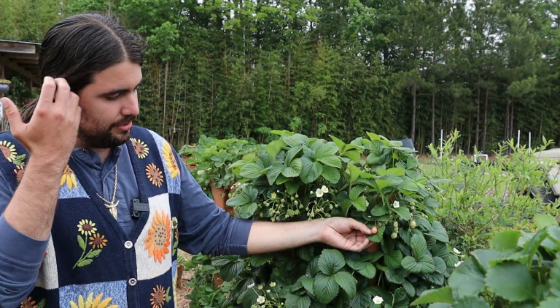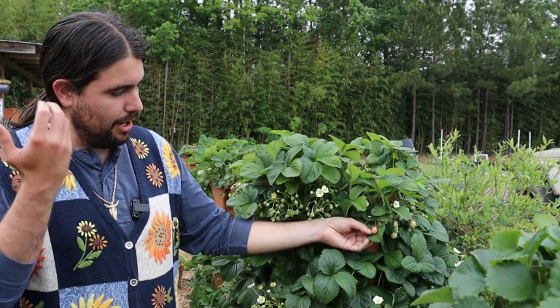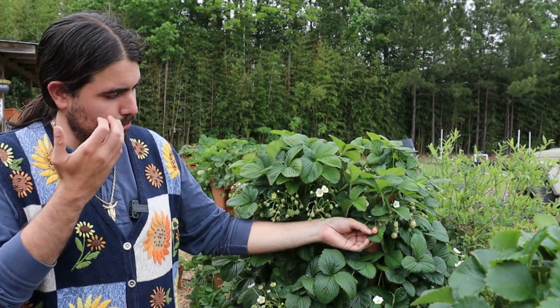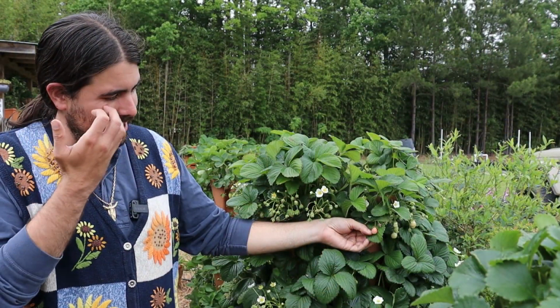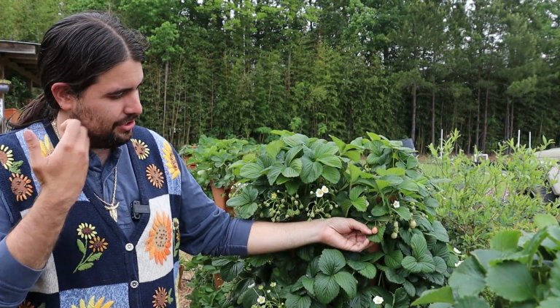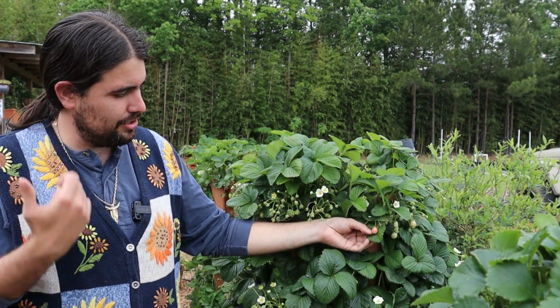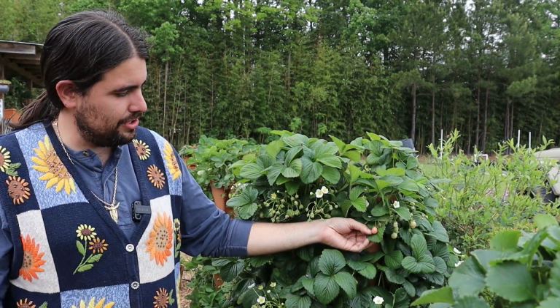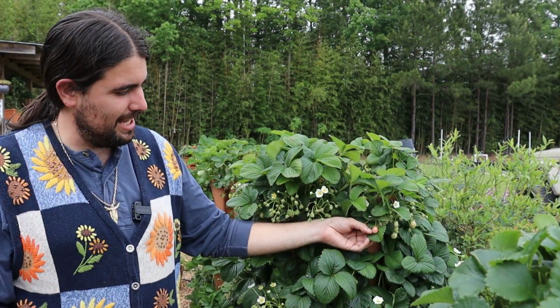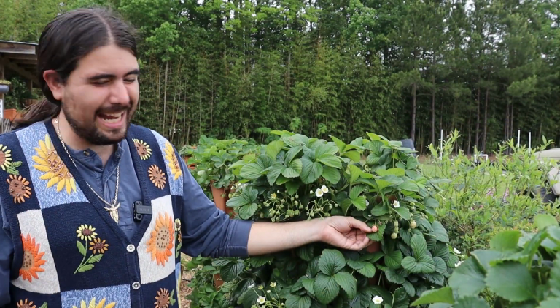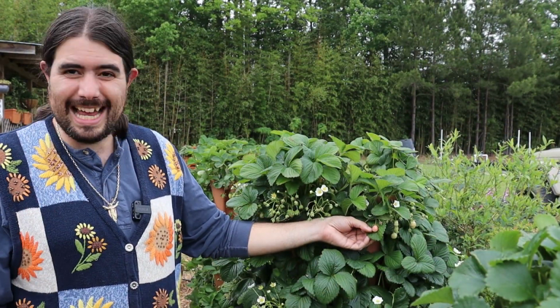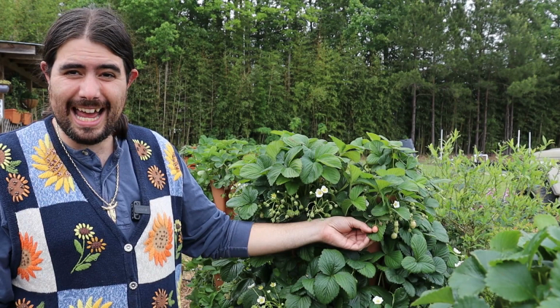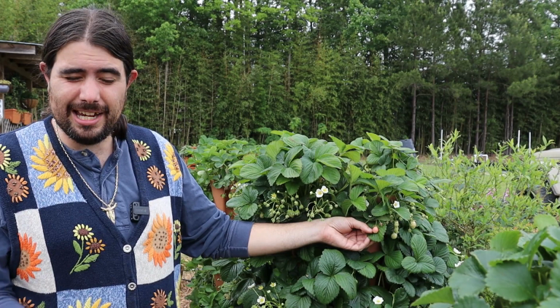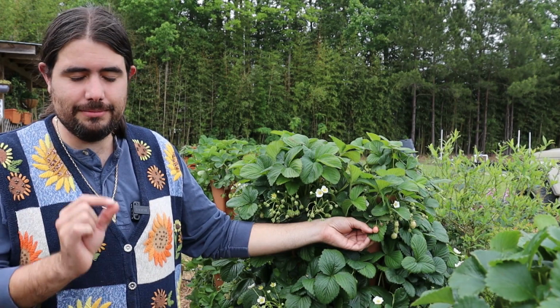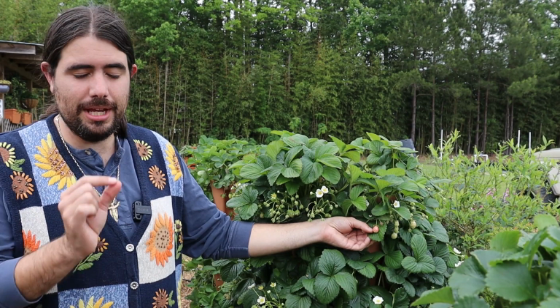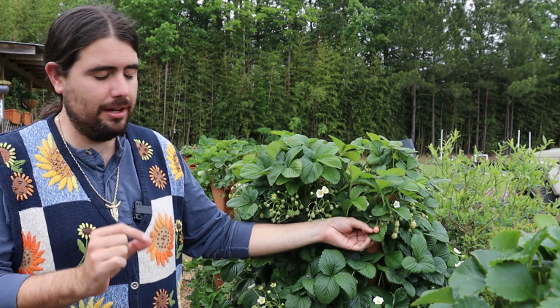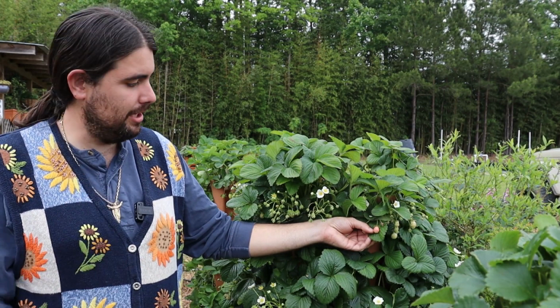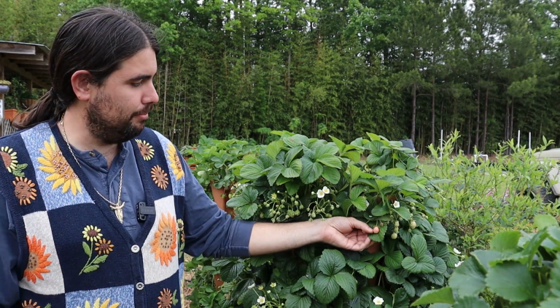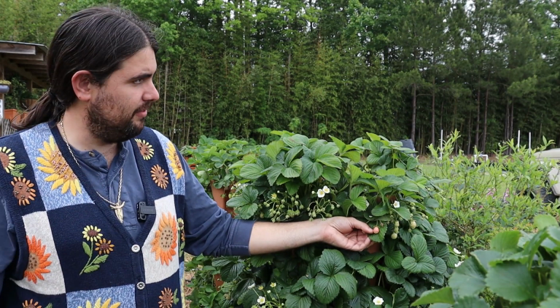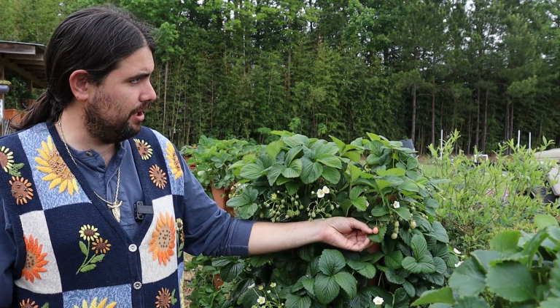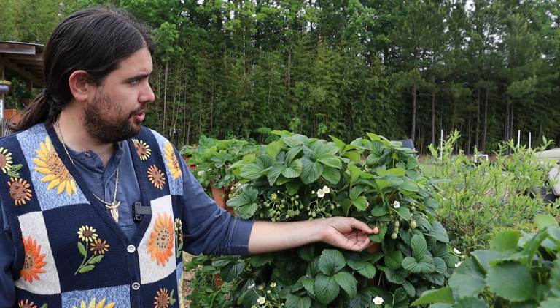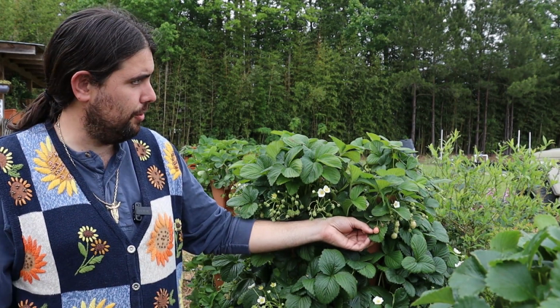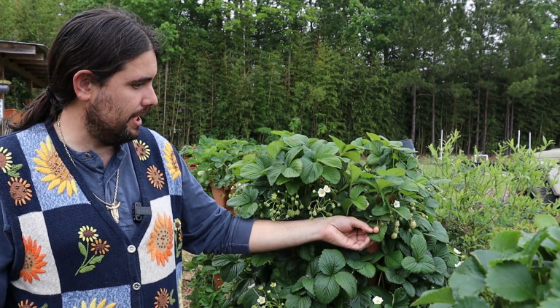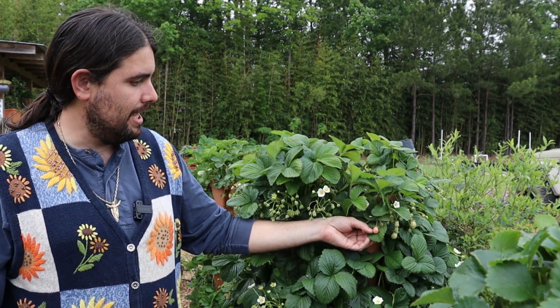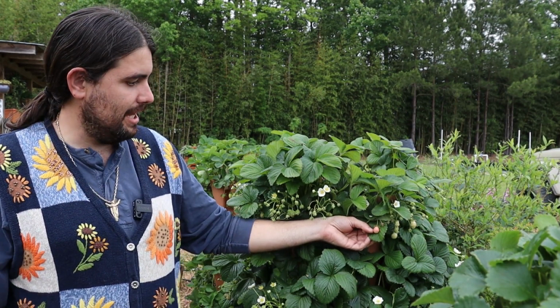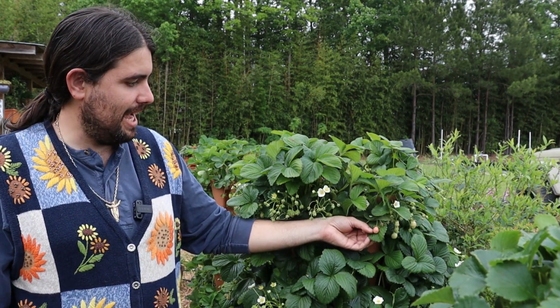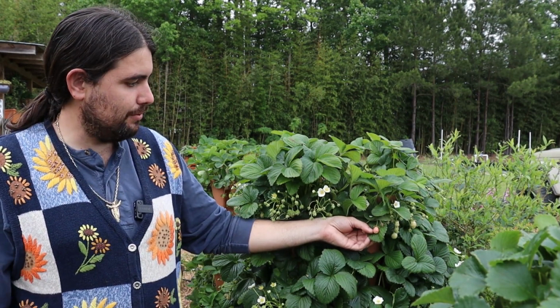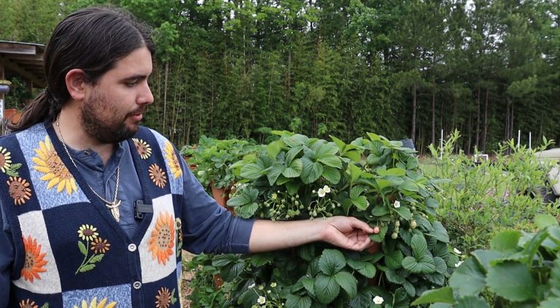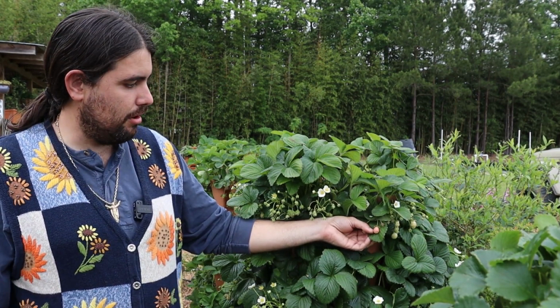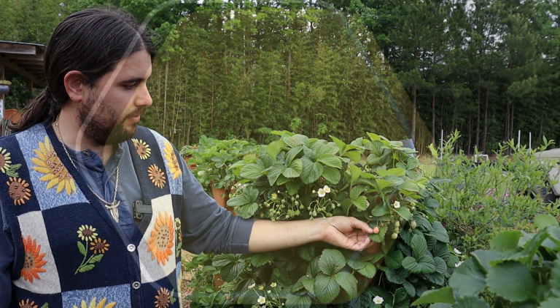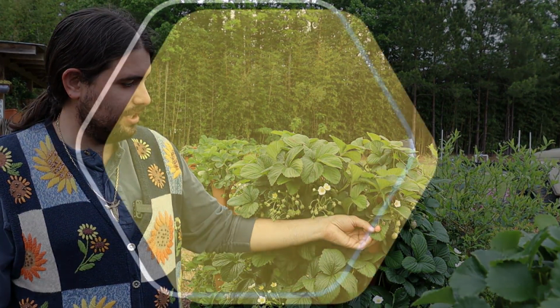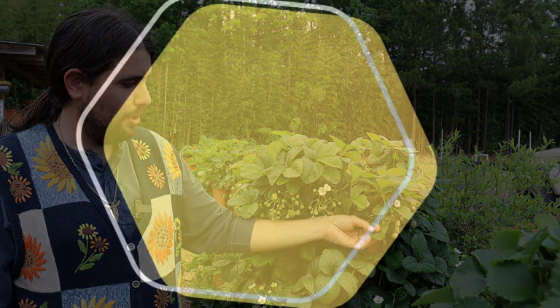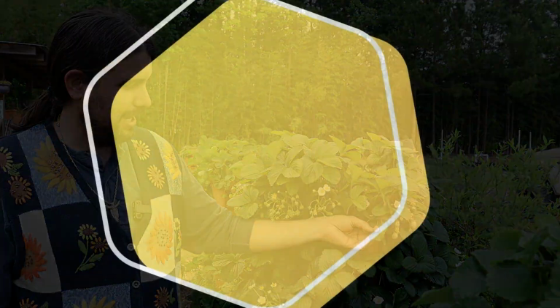I would wait until you start to see a tiny bit of a blush on it — that's when I would harvest and go in.